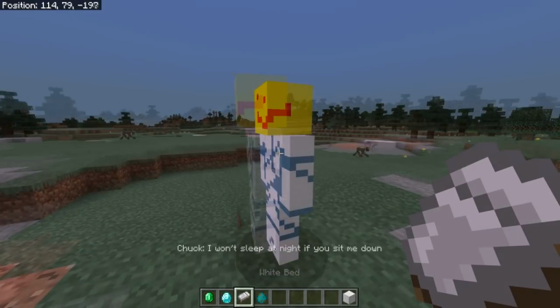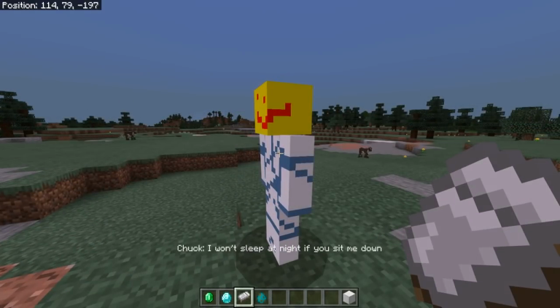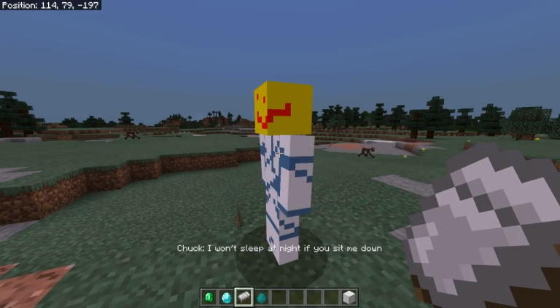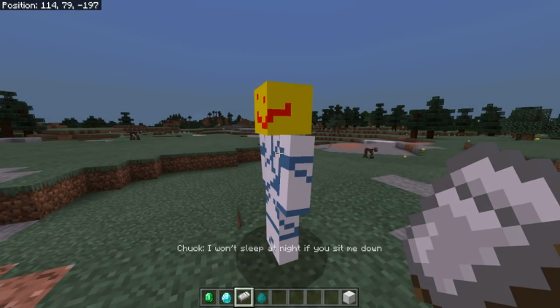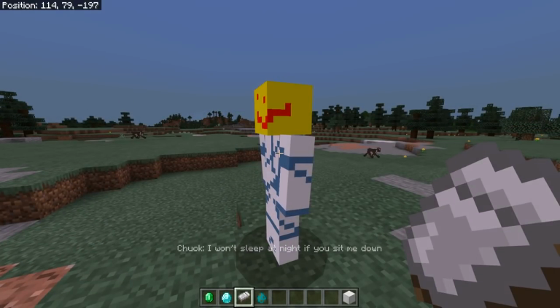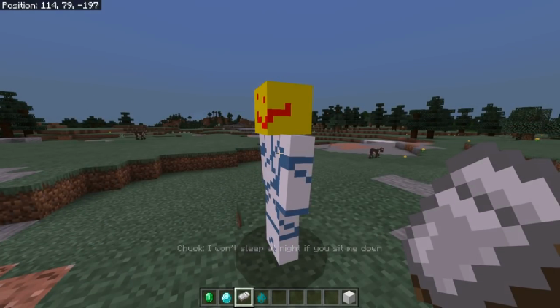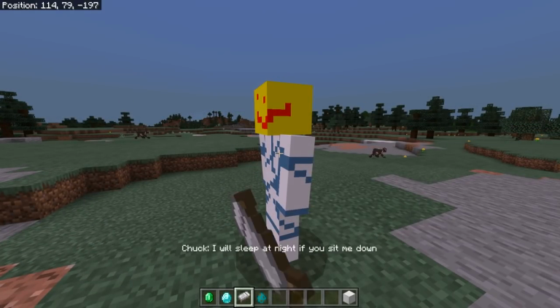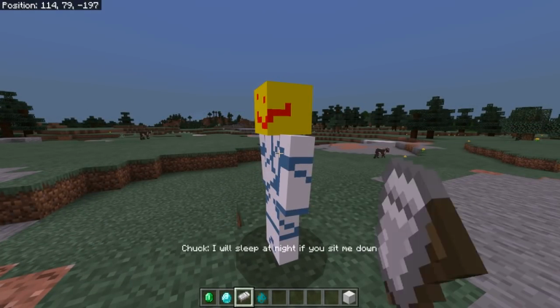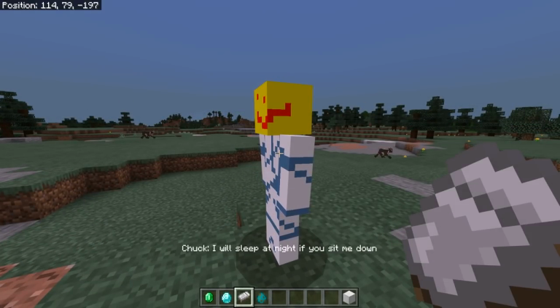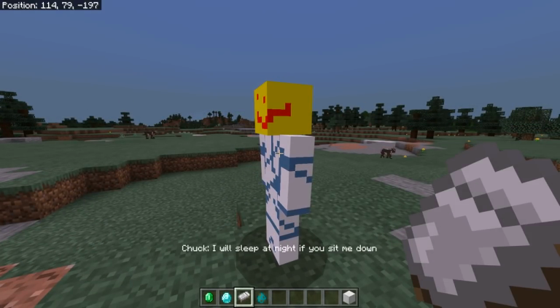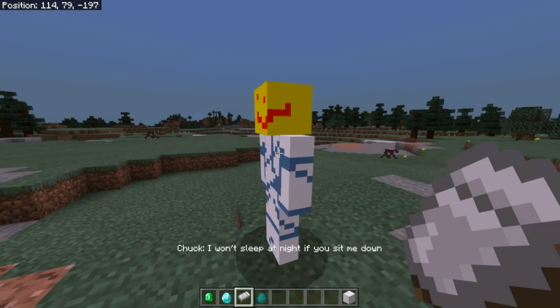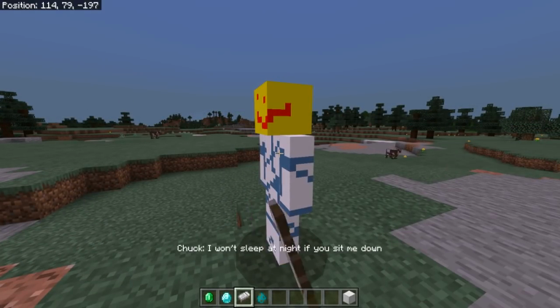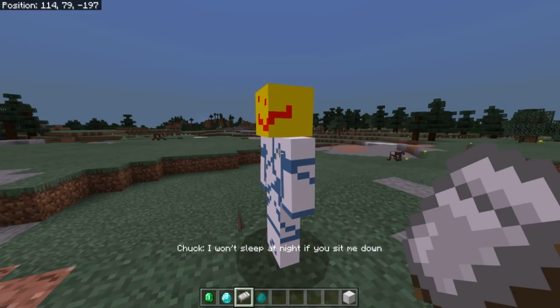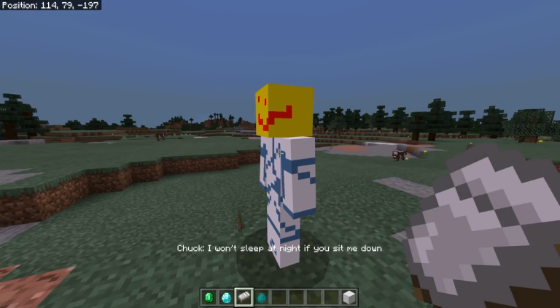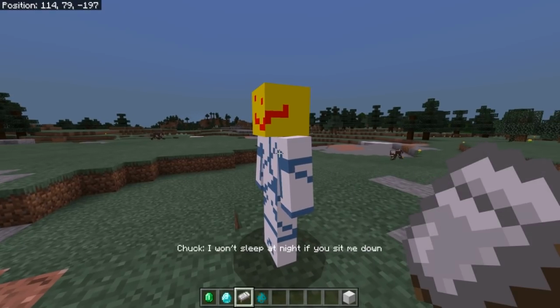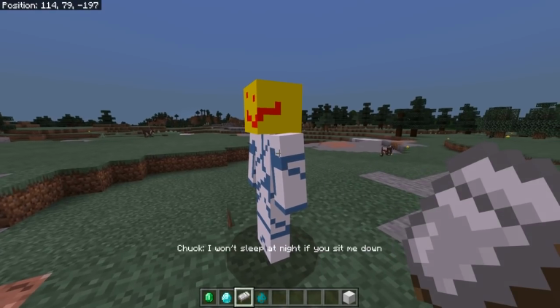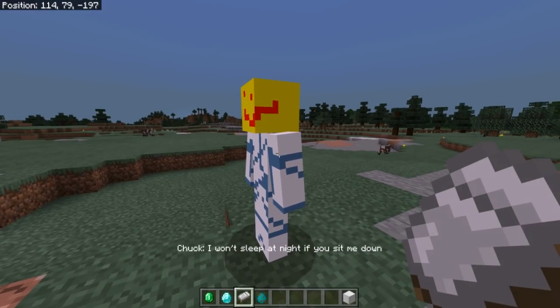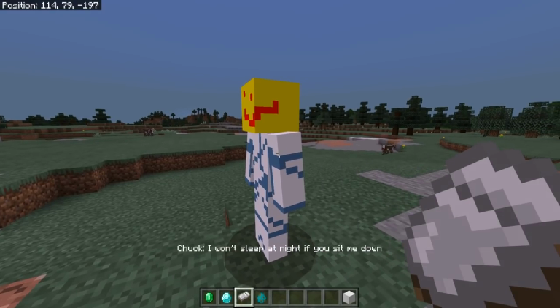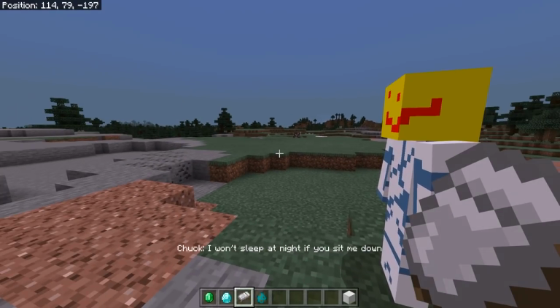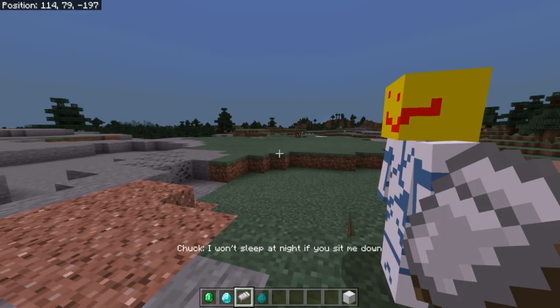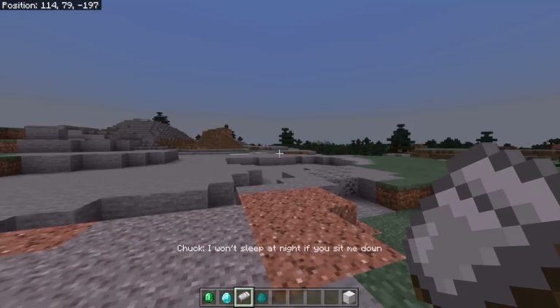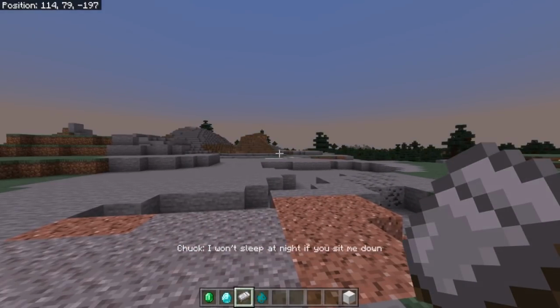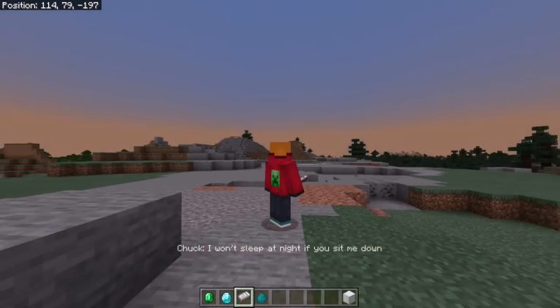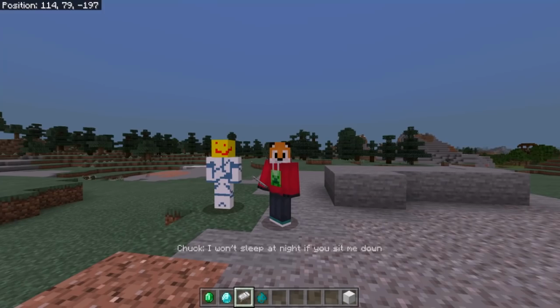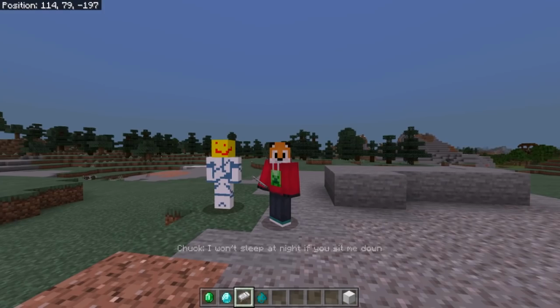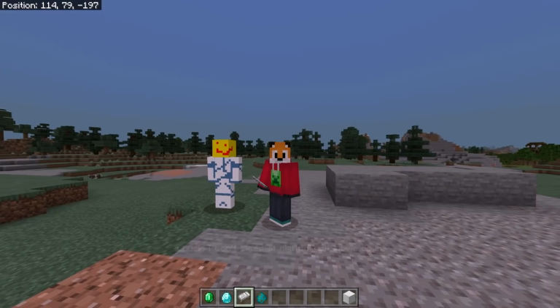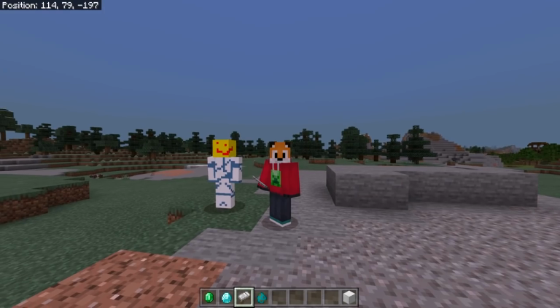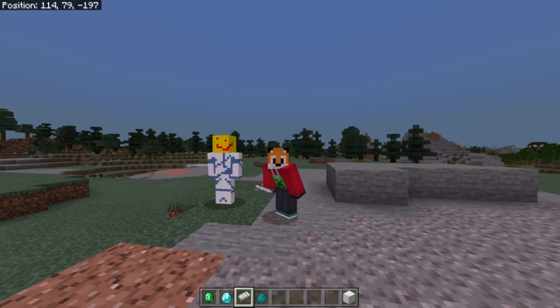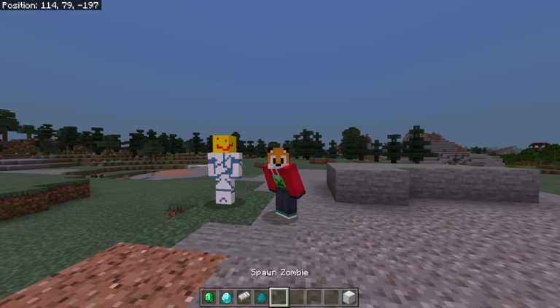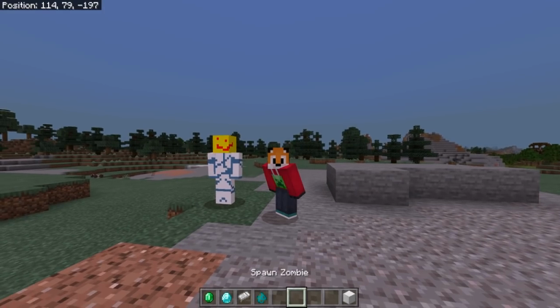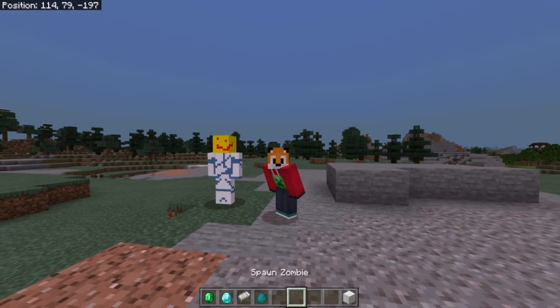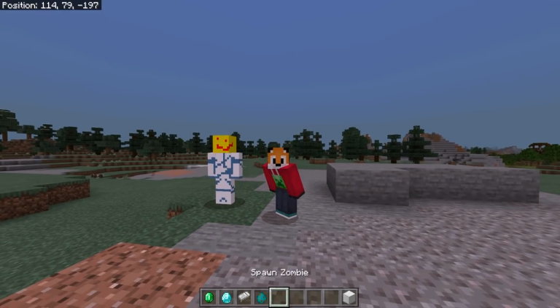Now if you don't want that, or it's lagging your world out, just click him until it says 'I'm not loading chunks' and that won't happen anymore. Likewise, if you don't want the night to go away, click him until it says 'I won't sleep at night if you sit me down.' And there we go — that's it, simple as that.